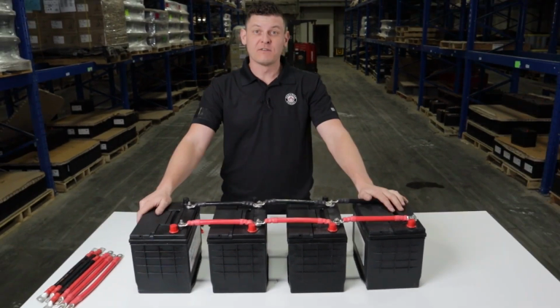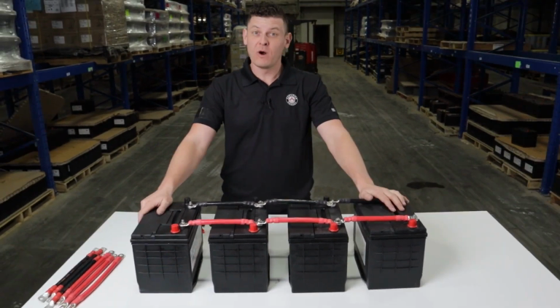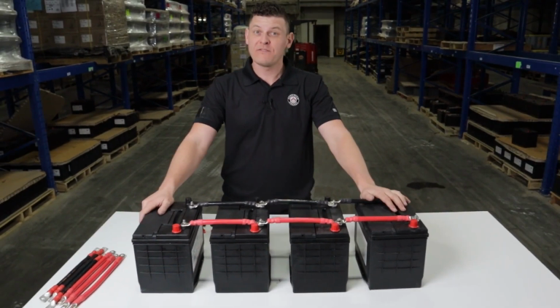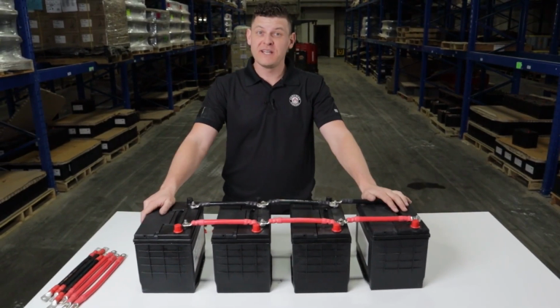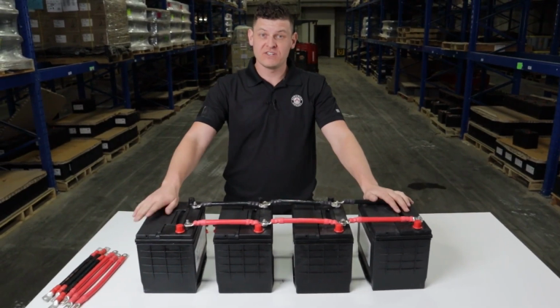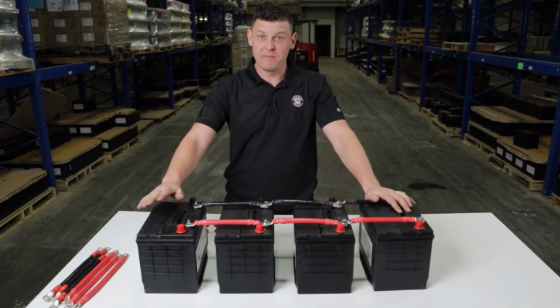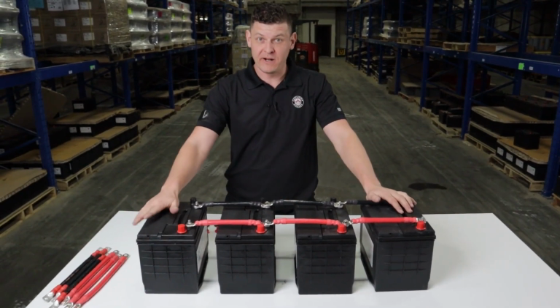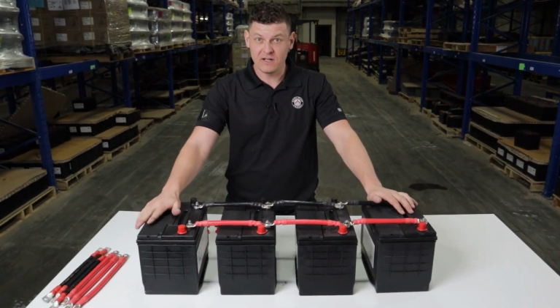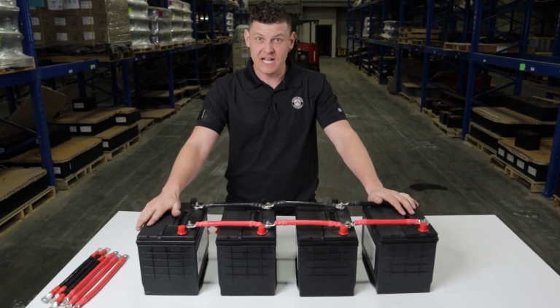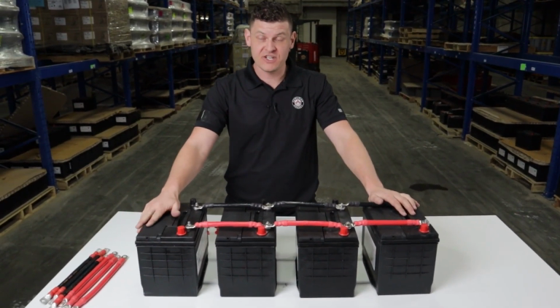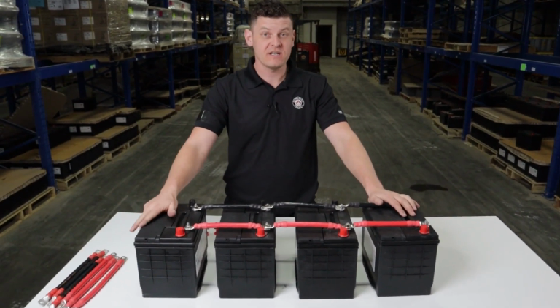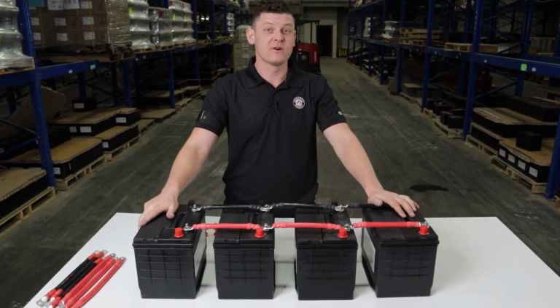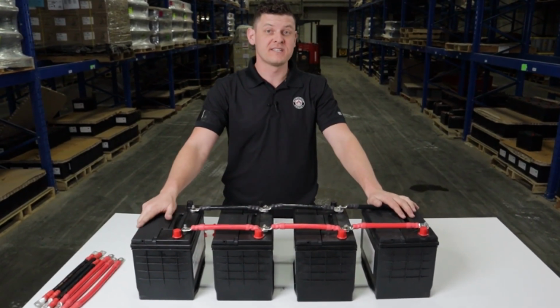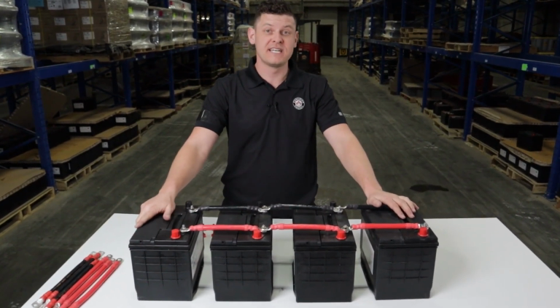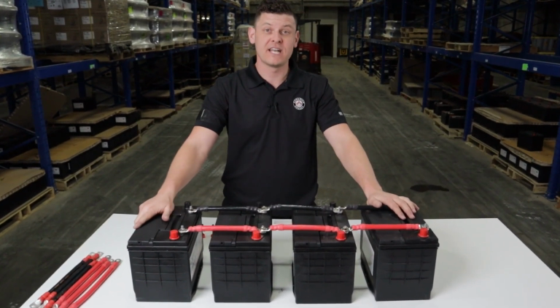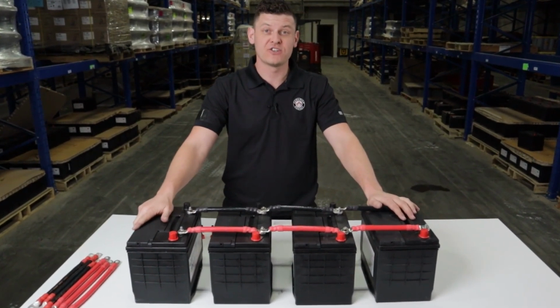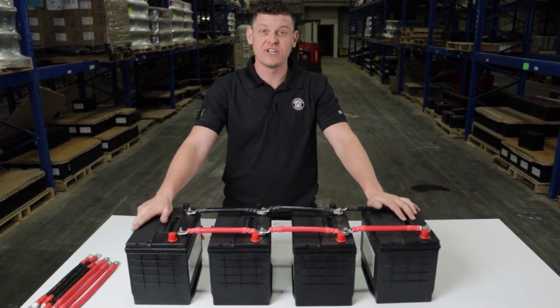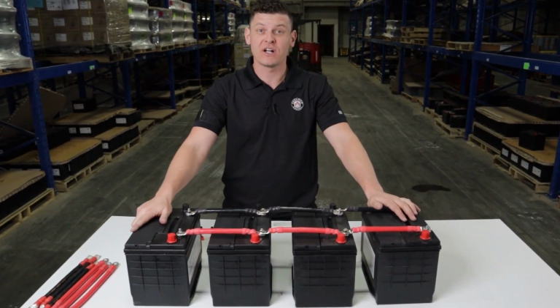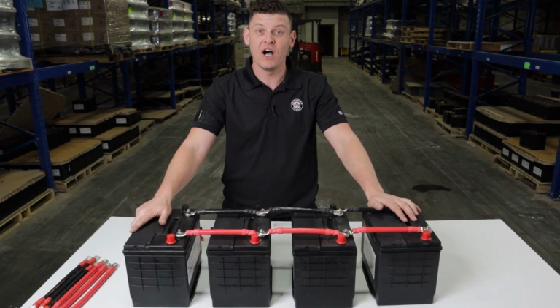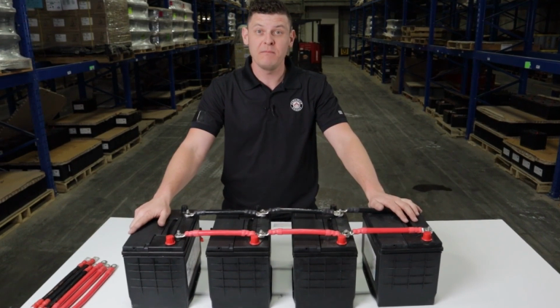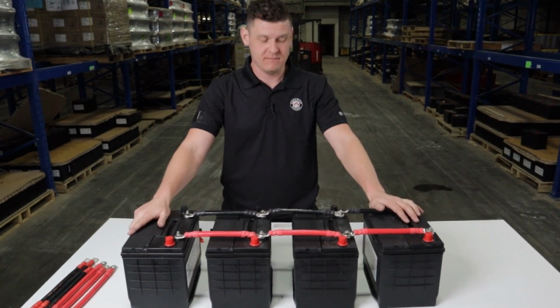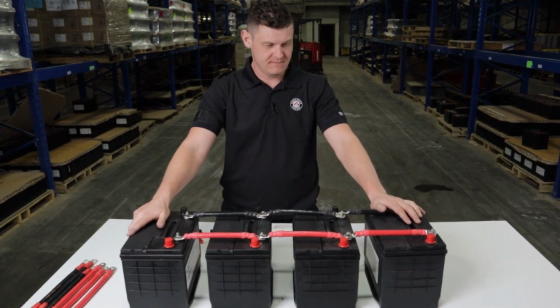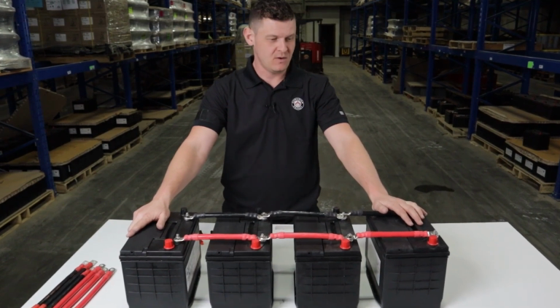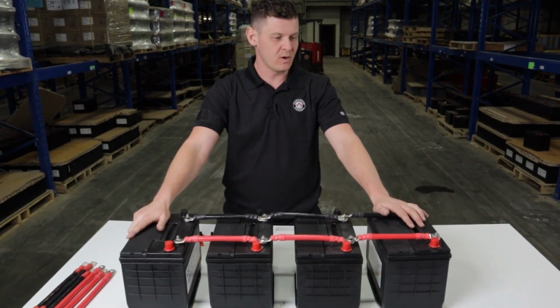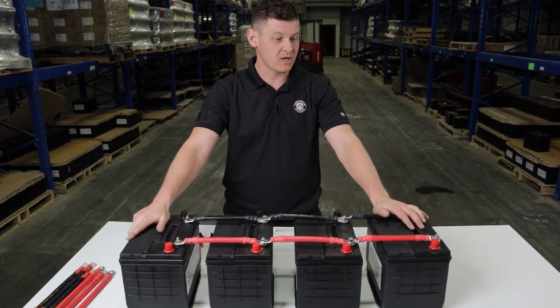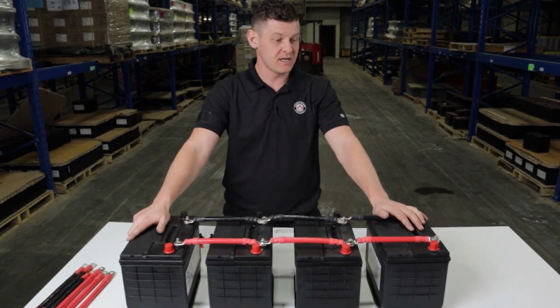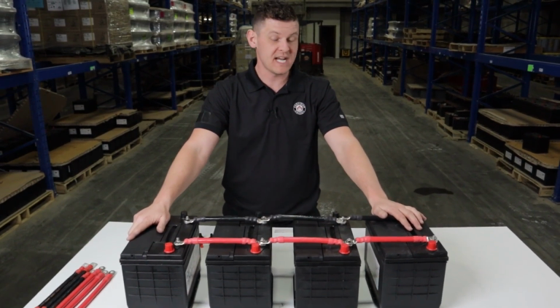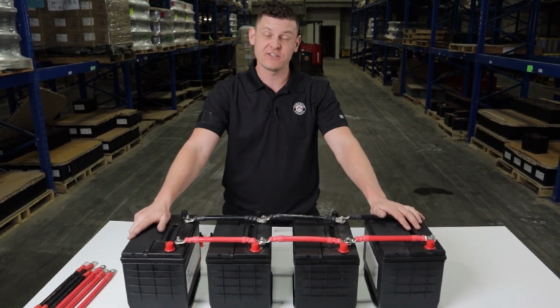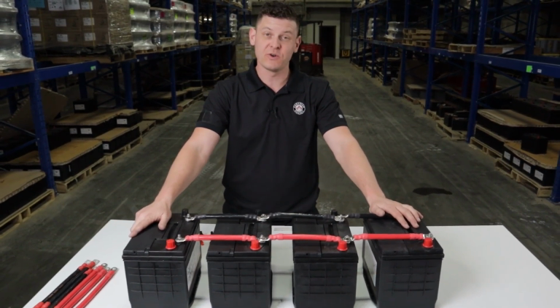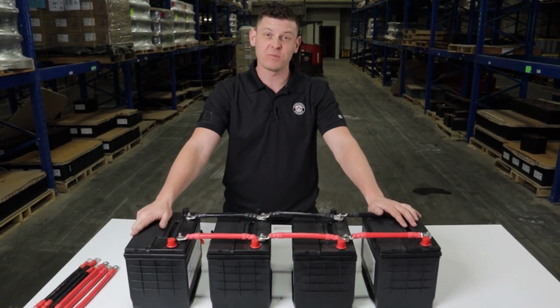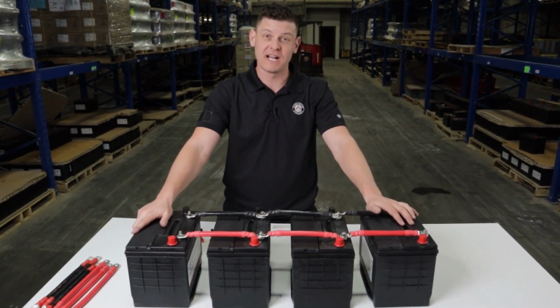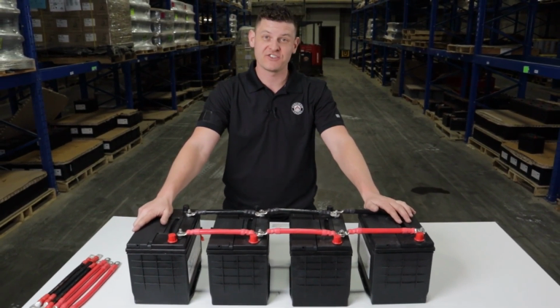For more information on parallel connection, go to CDNRG.com or contact your local branch.